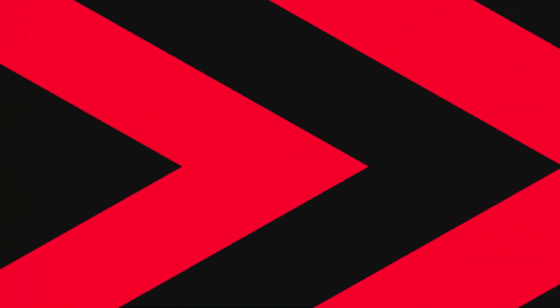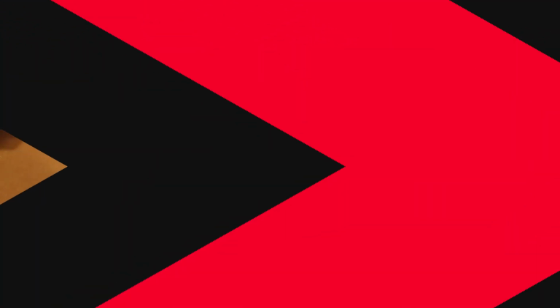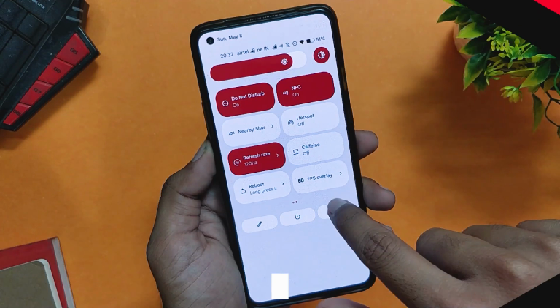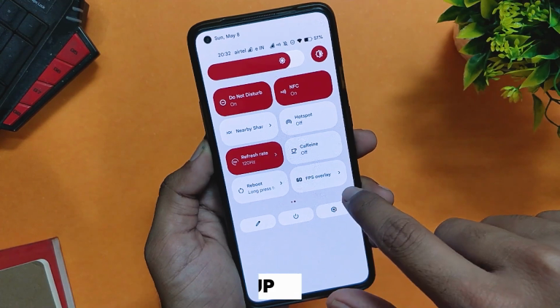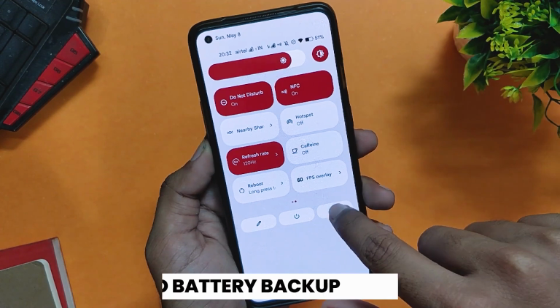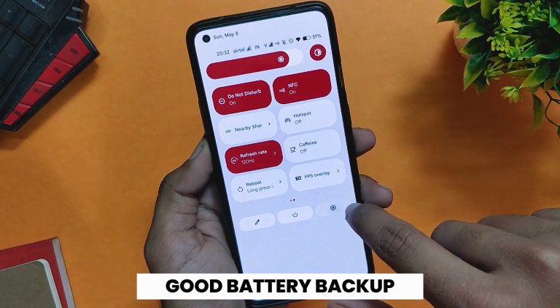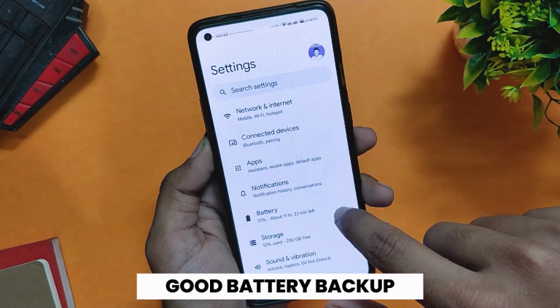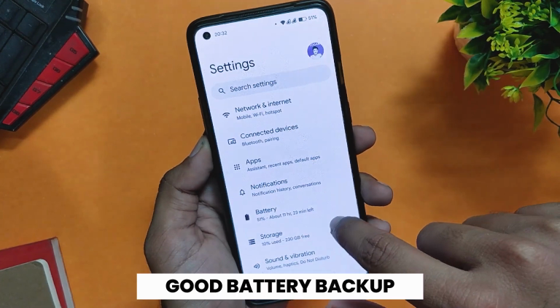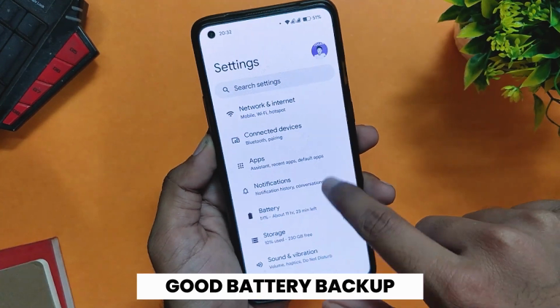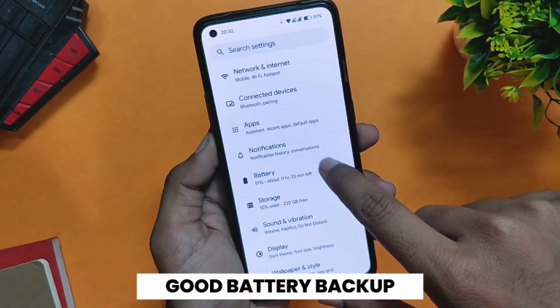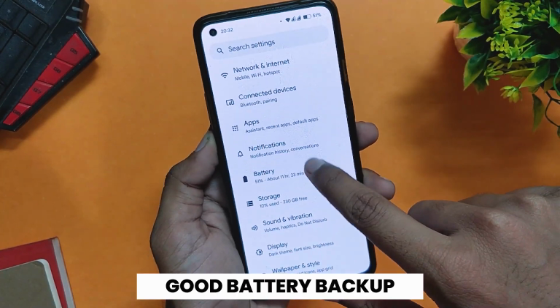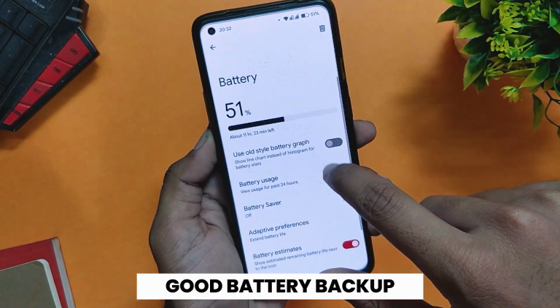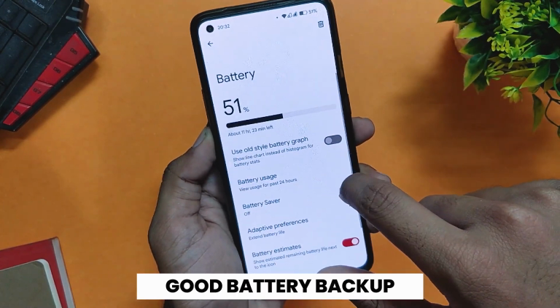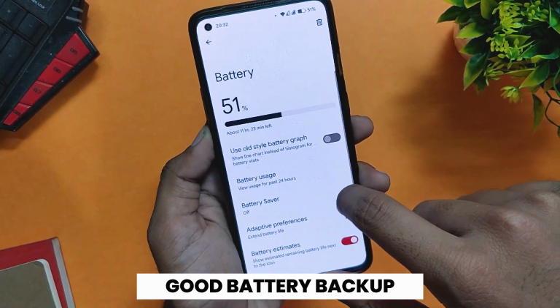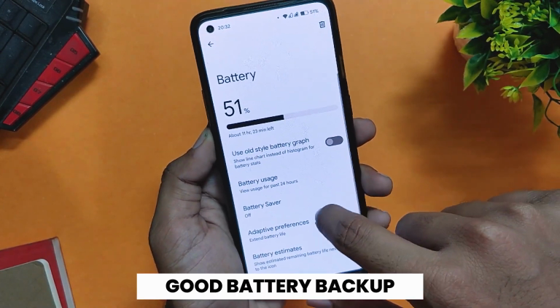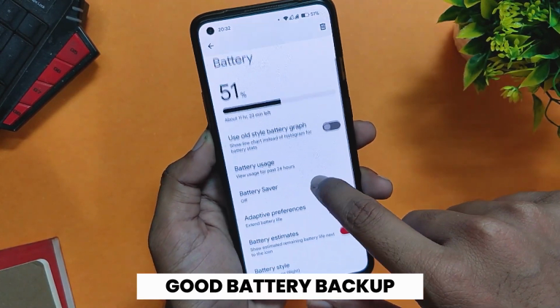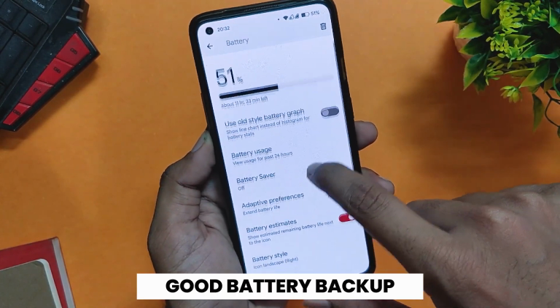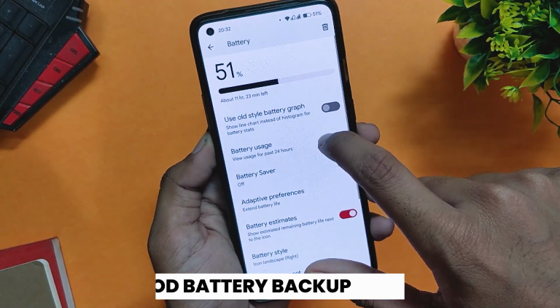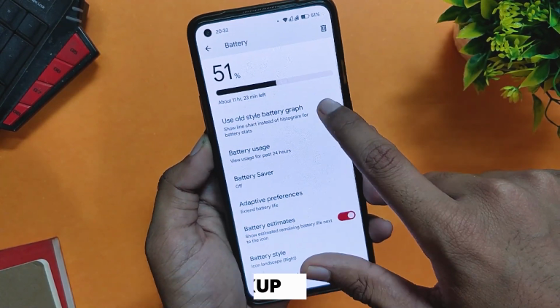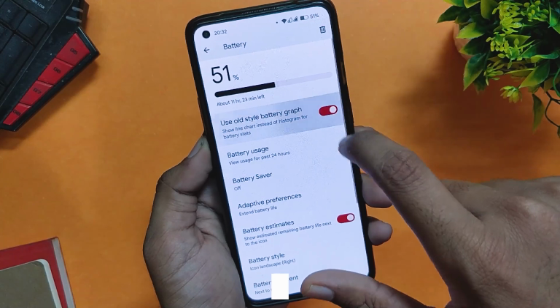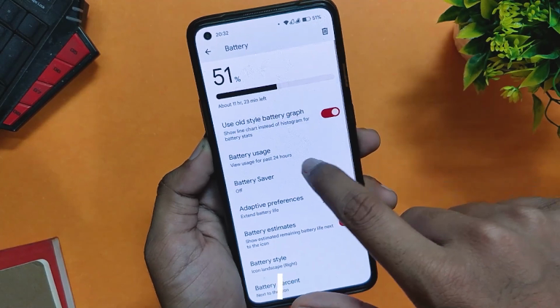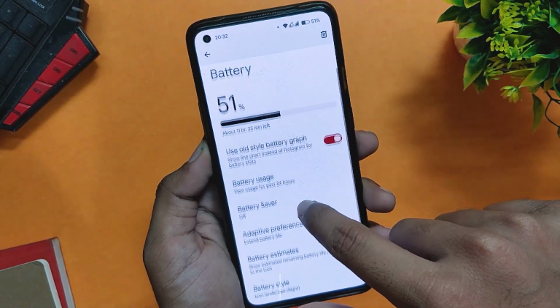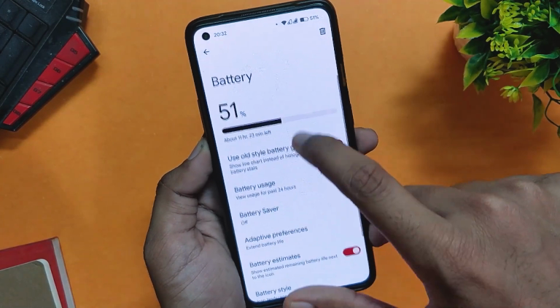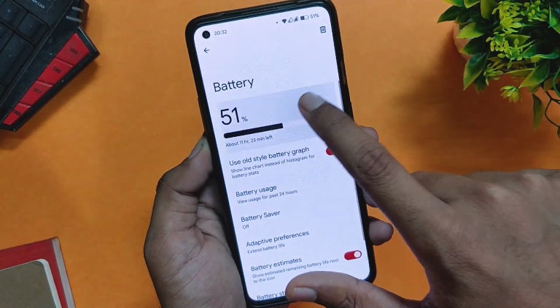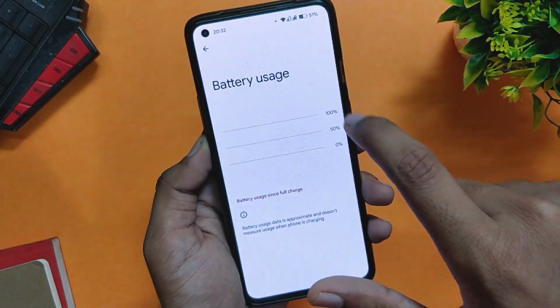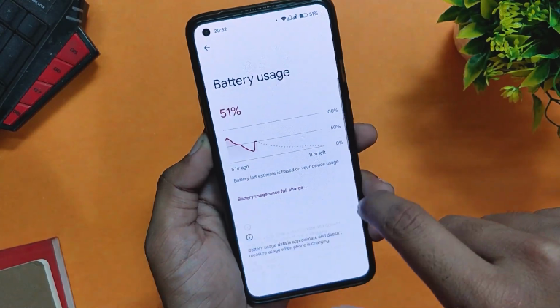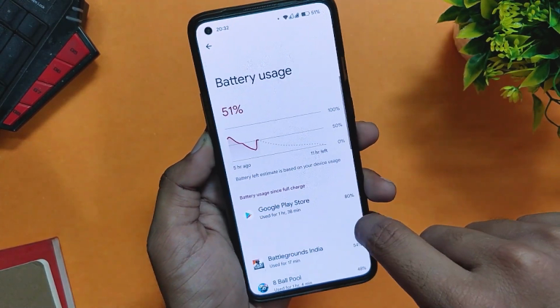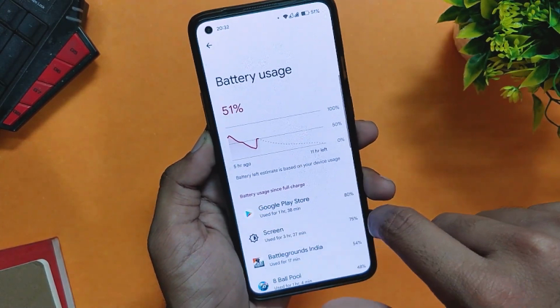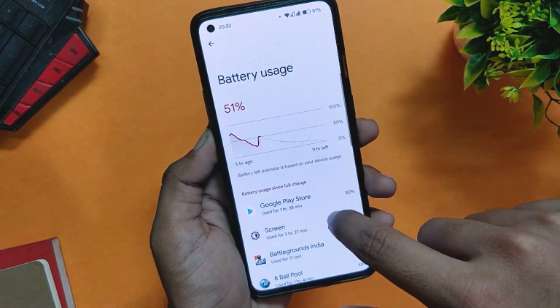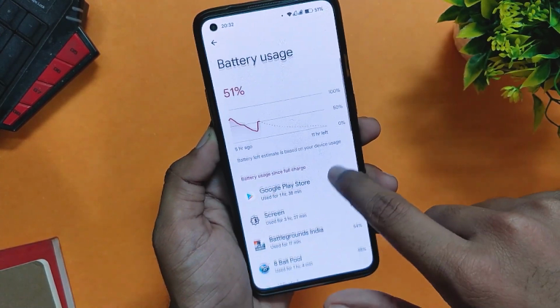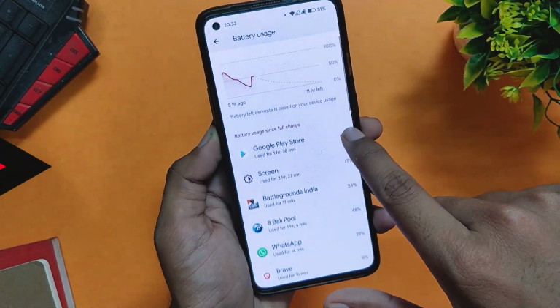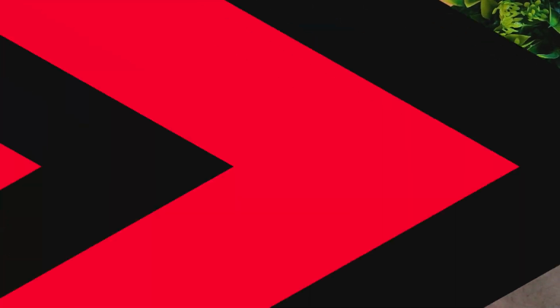Talking about the battery, the battery backup is also good and there is no considerable drain. On average, I'm getting 6 to 7 hours of screen-on time.